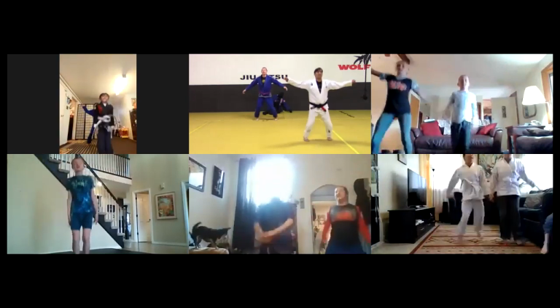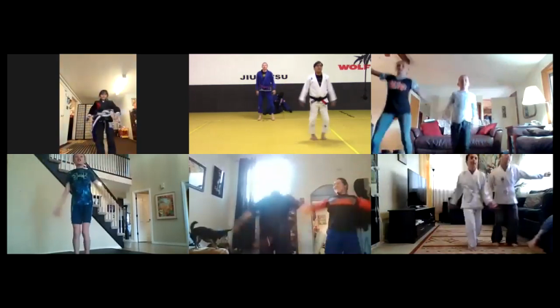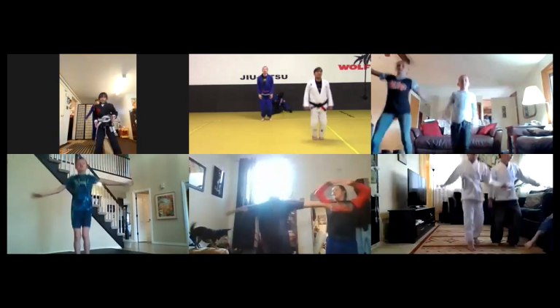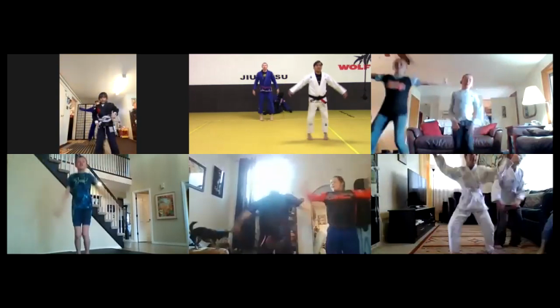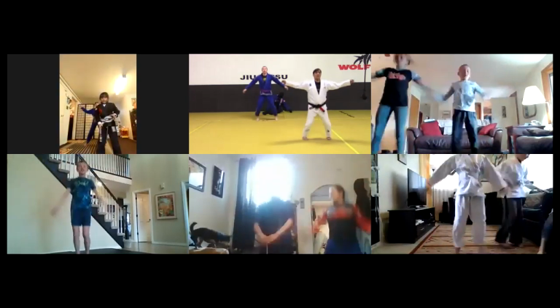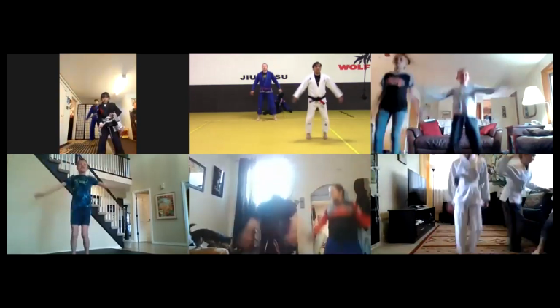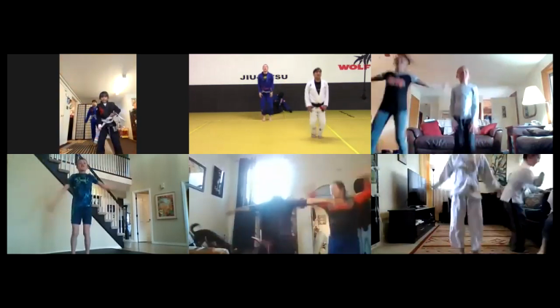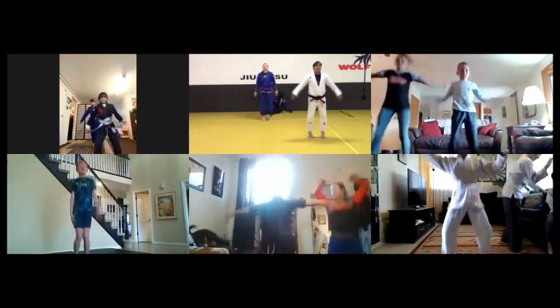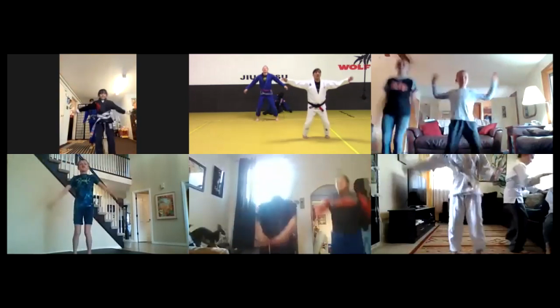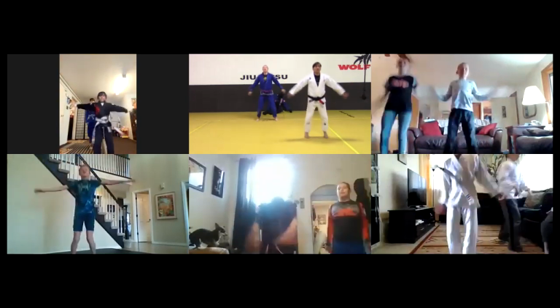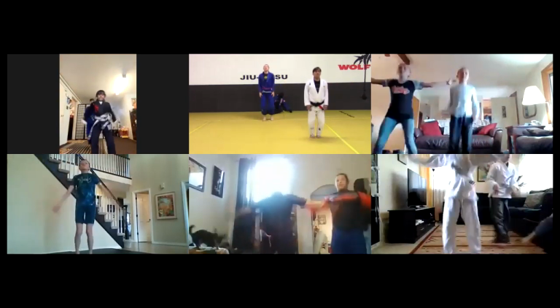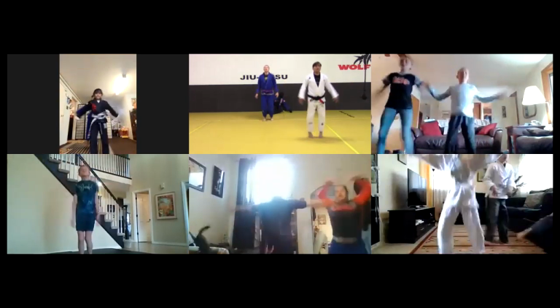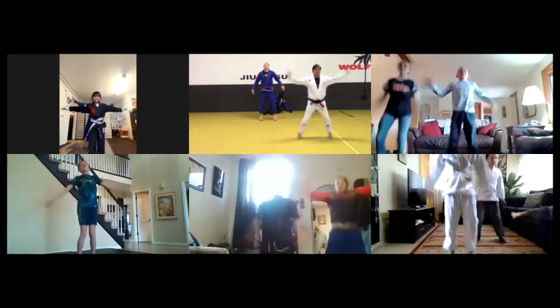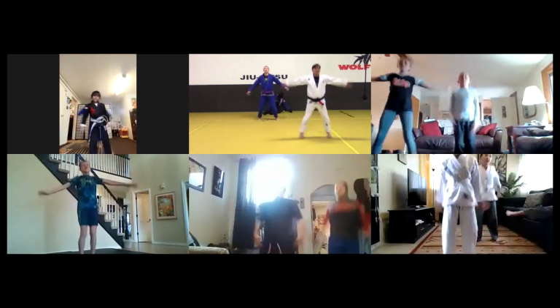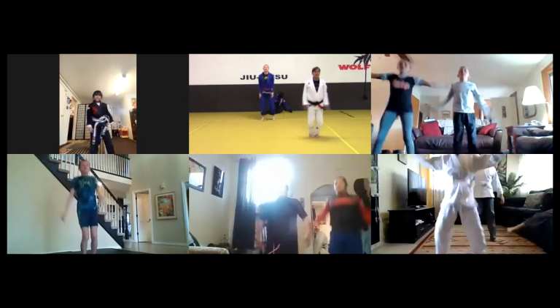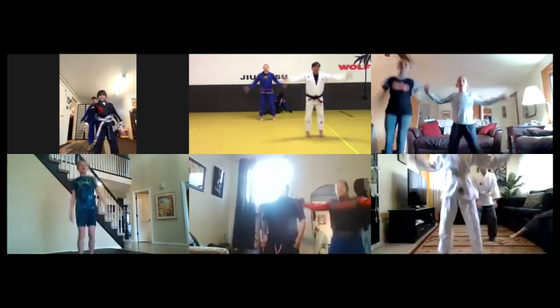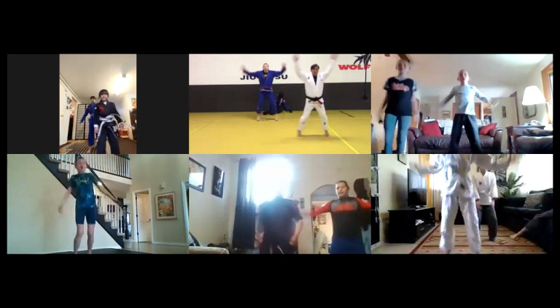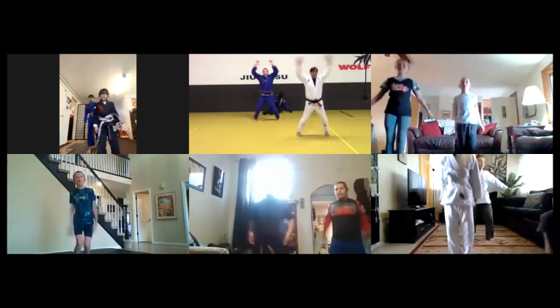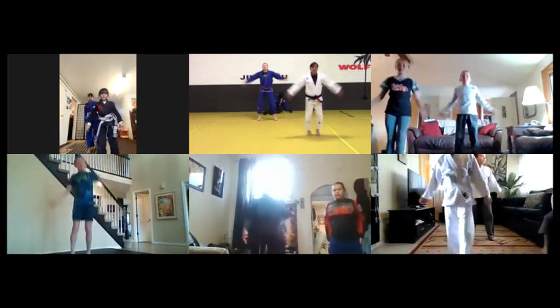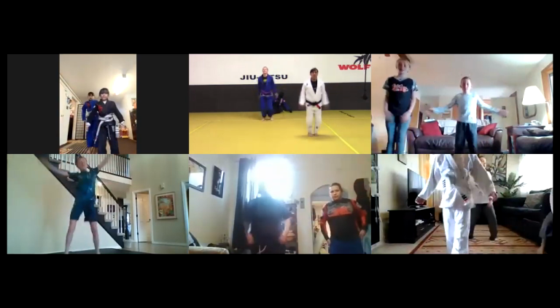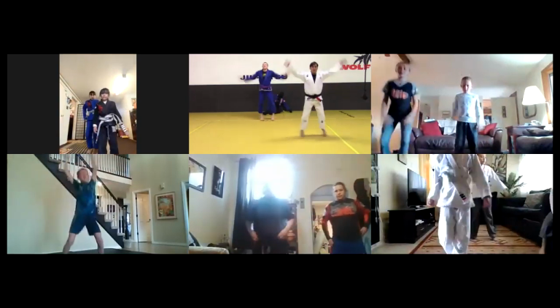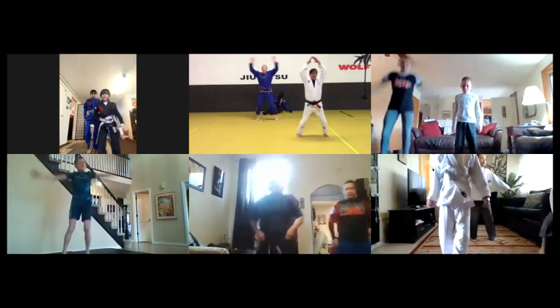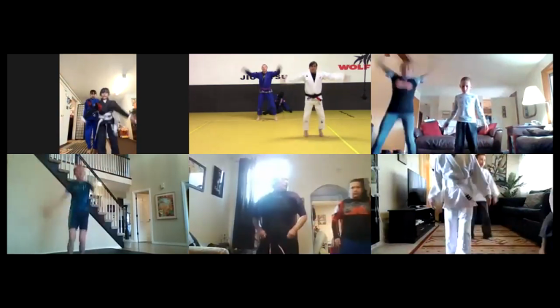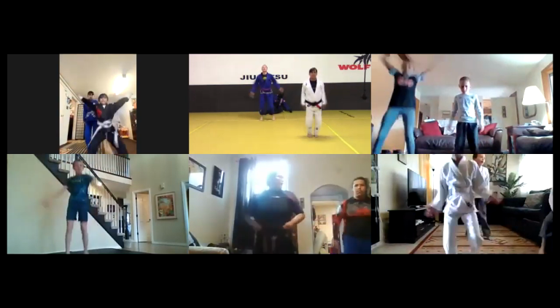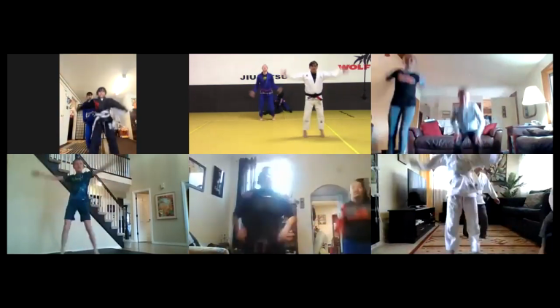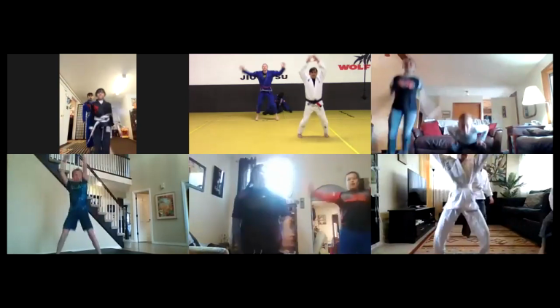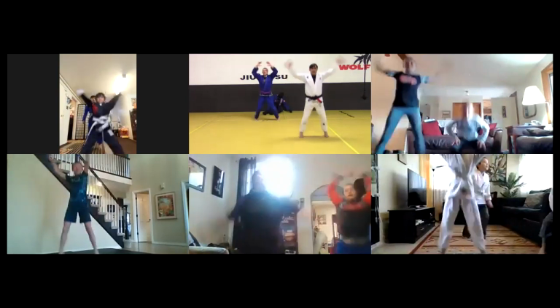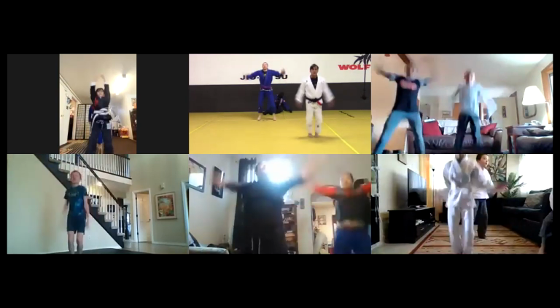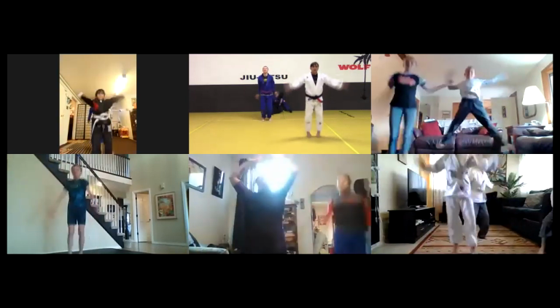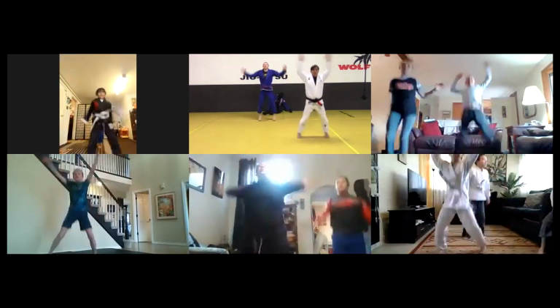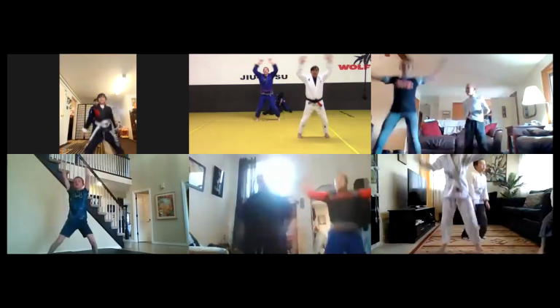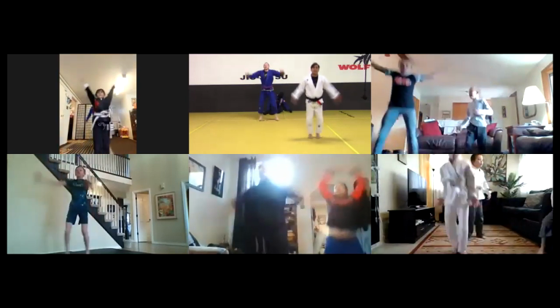Three, two, one - full jumping jacks, all the way up now, all the way up. There you go, good job guys, keep it going.